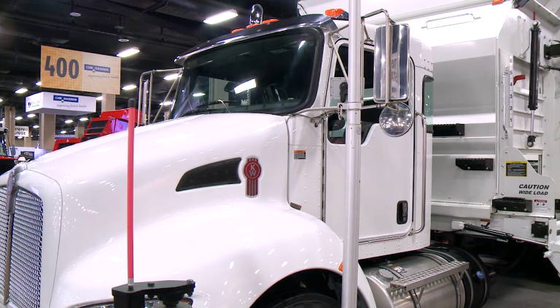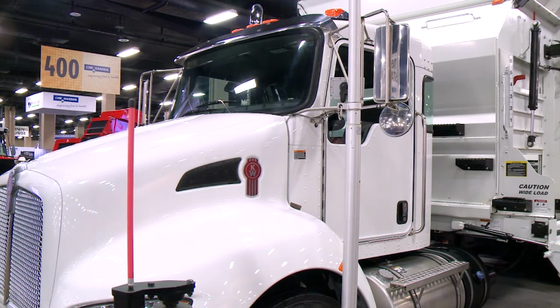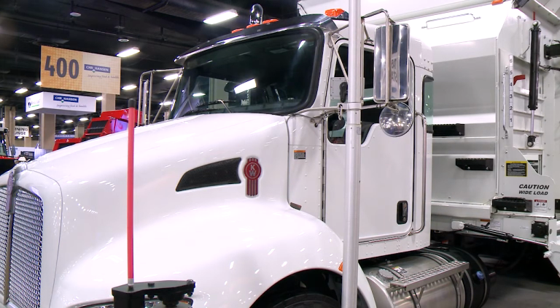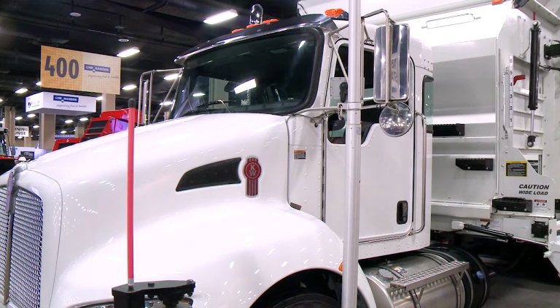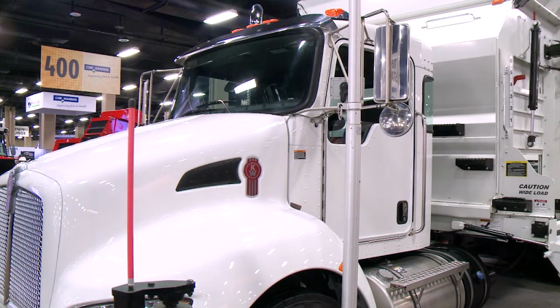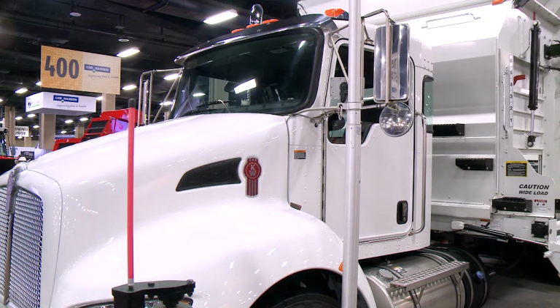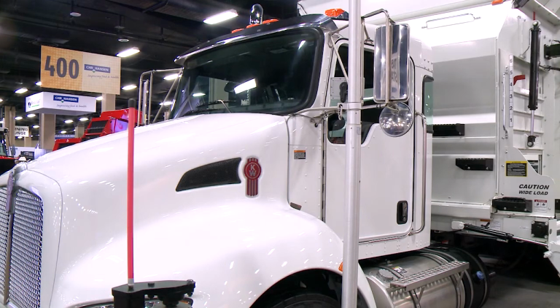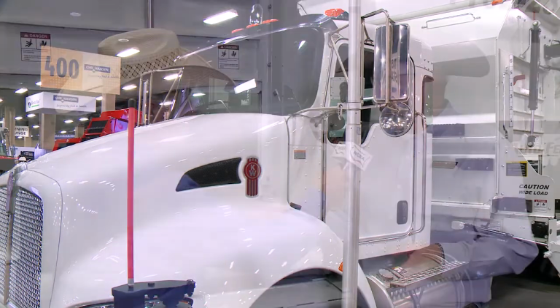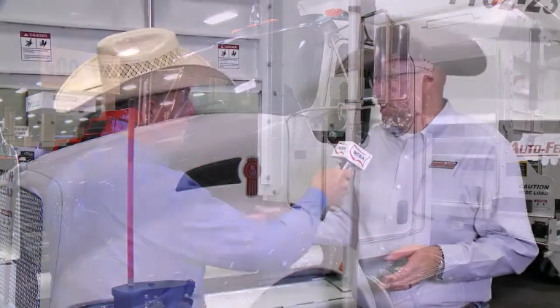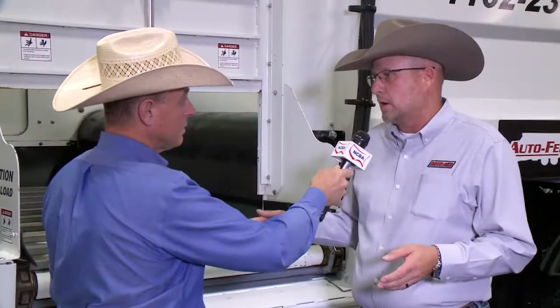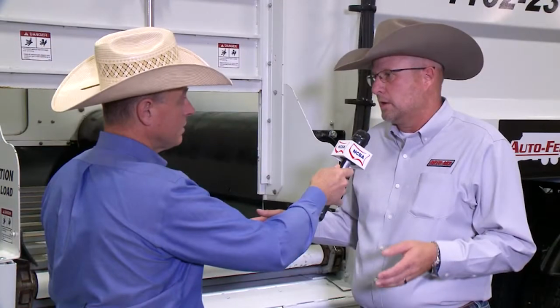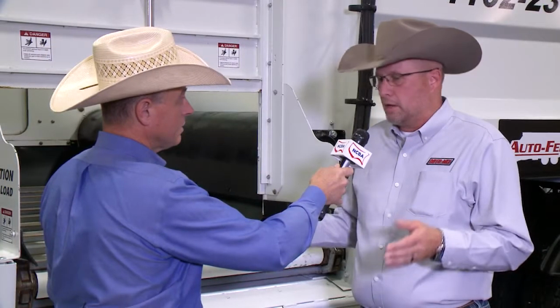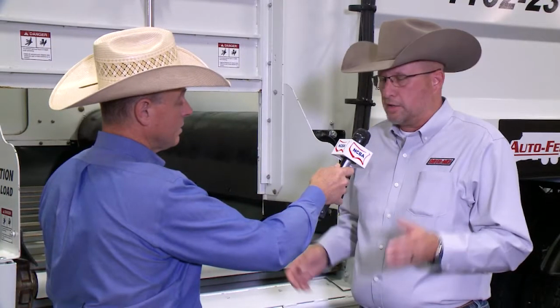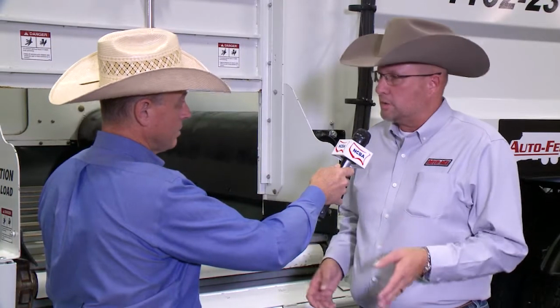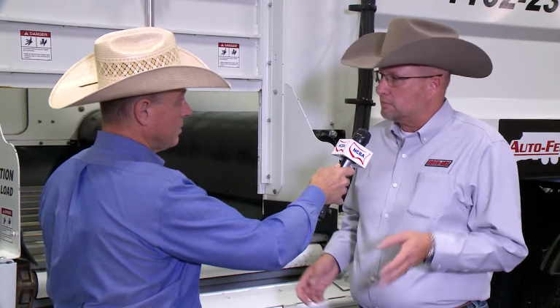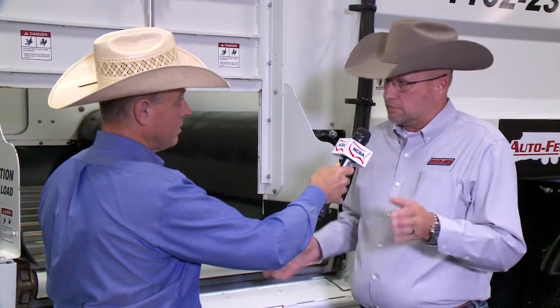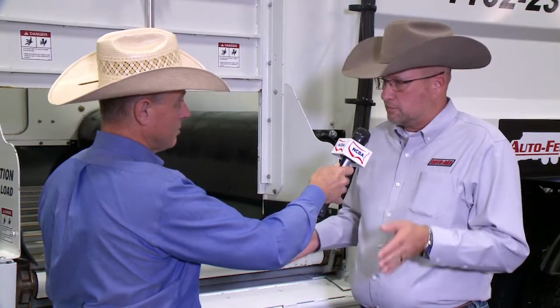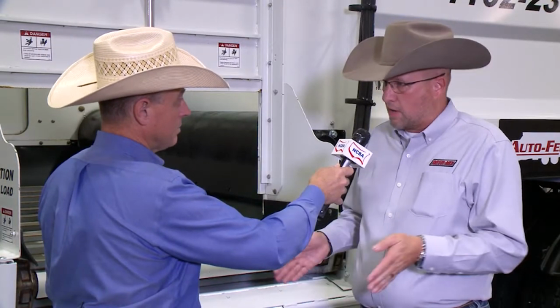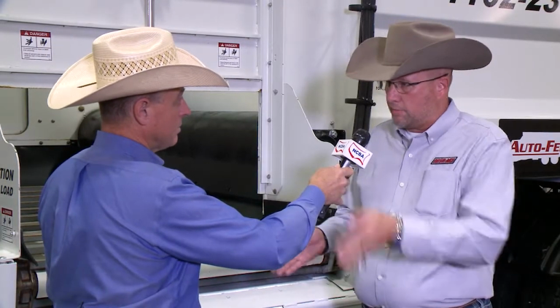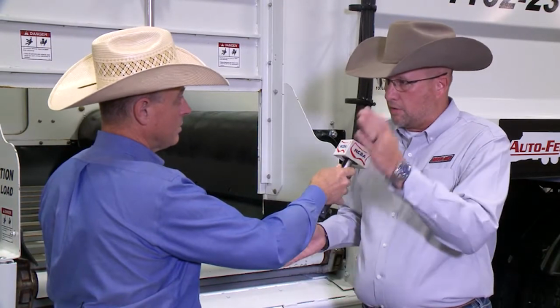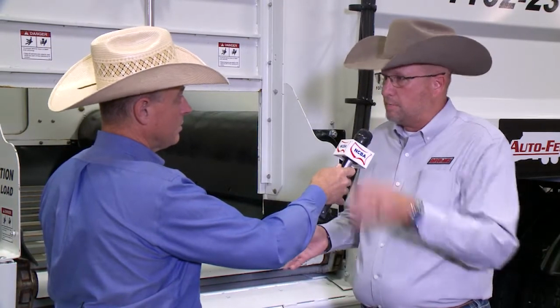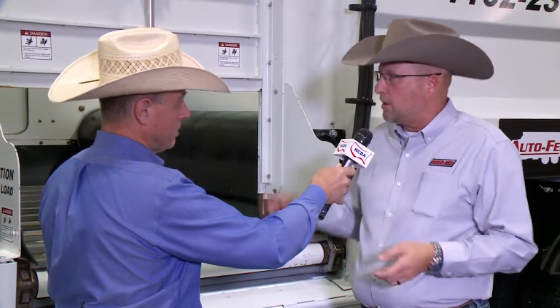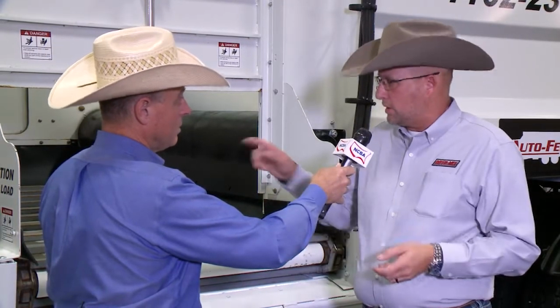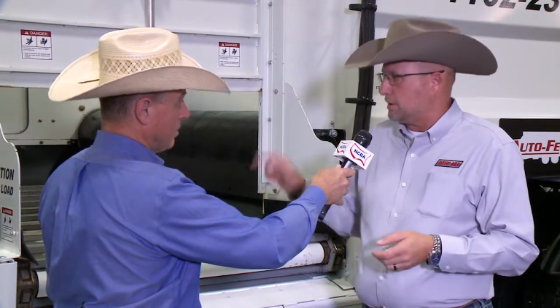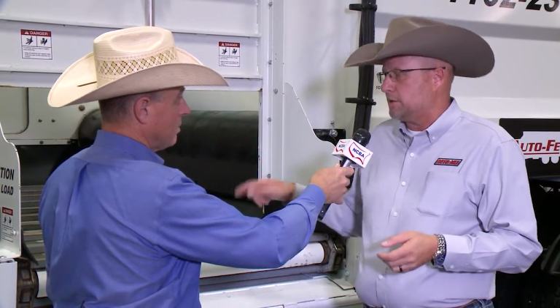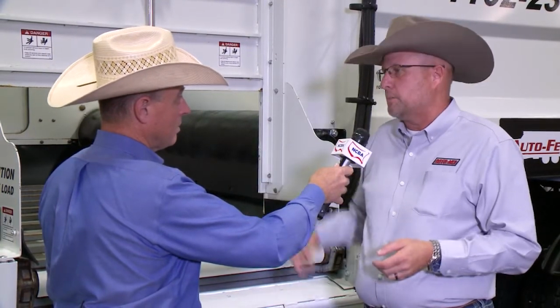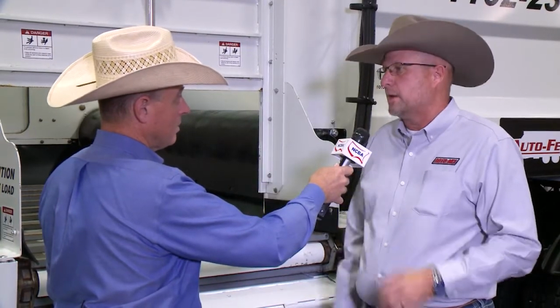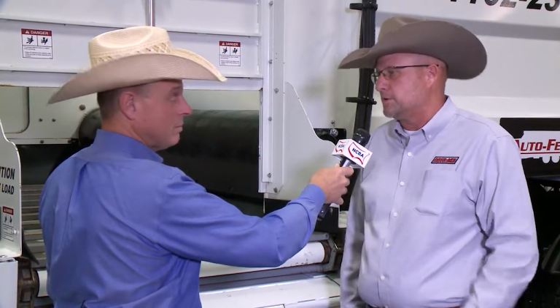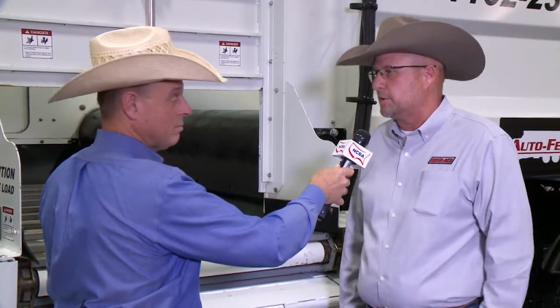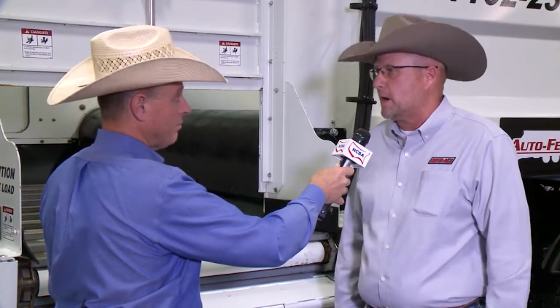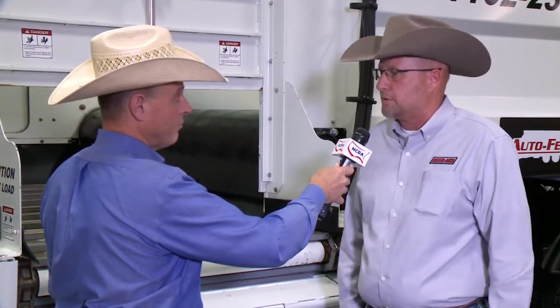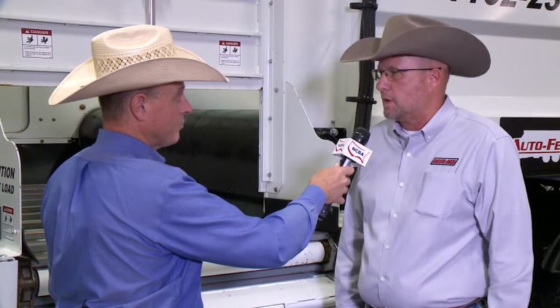If you know how to drive the truck and you can drive along the bunk and can hit two buttons, you can drive this truck.